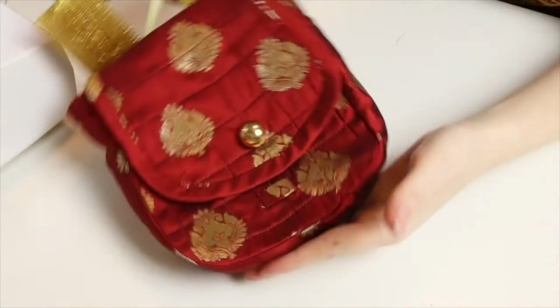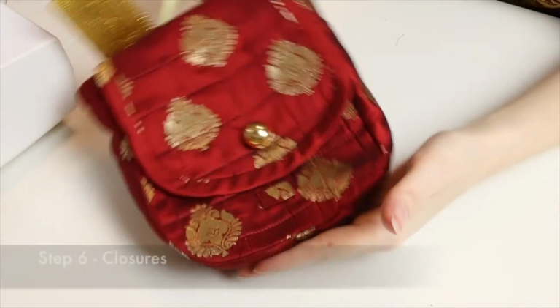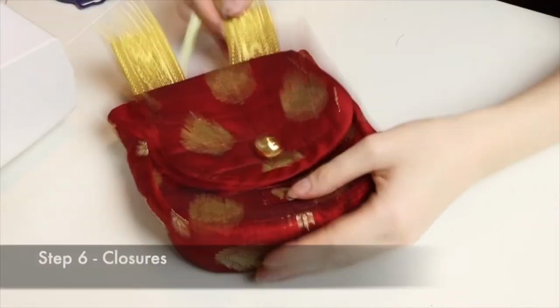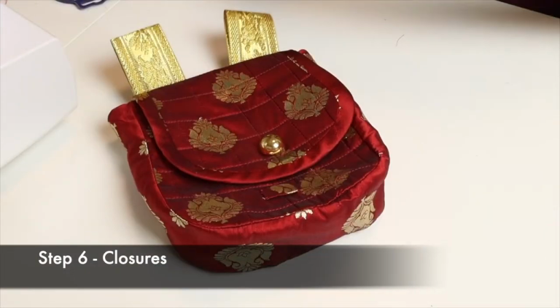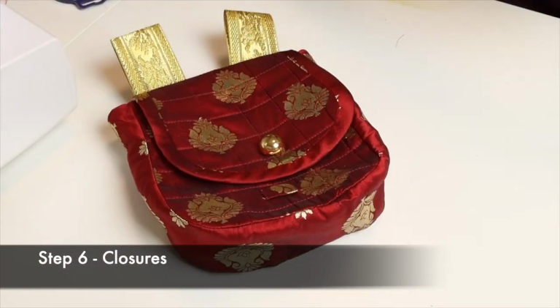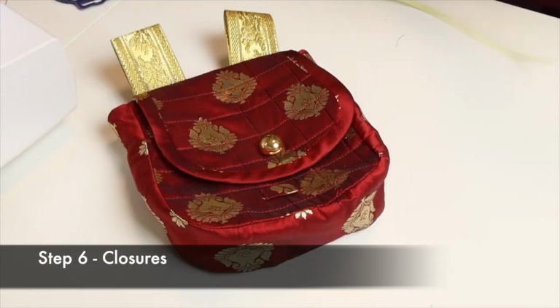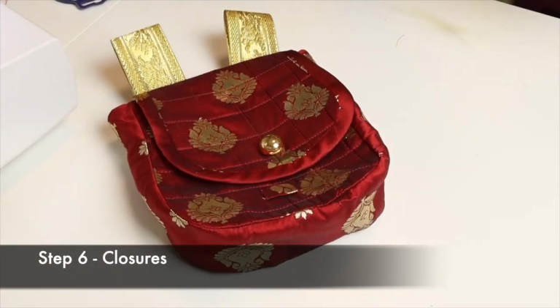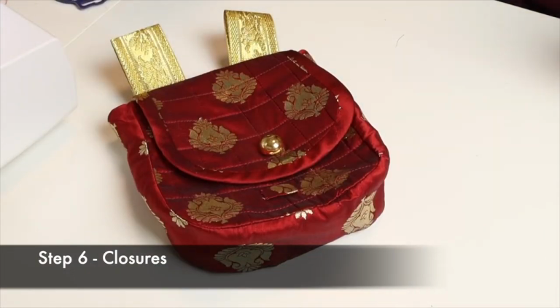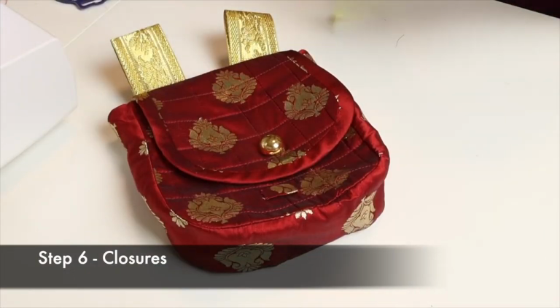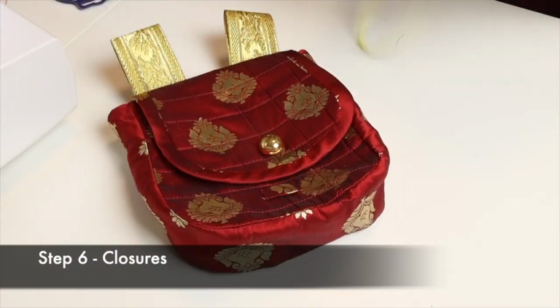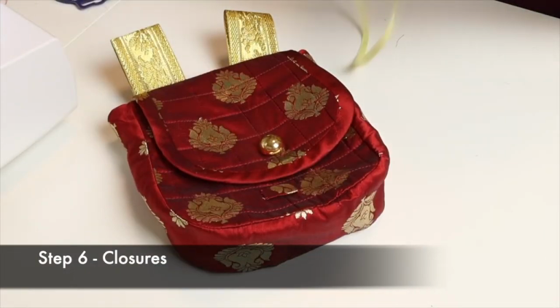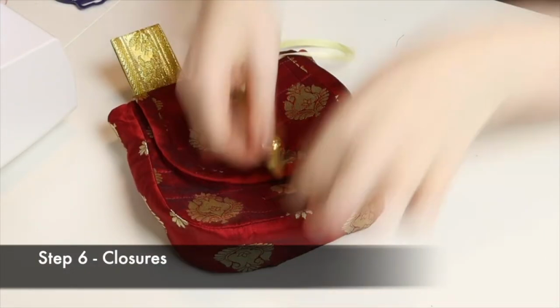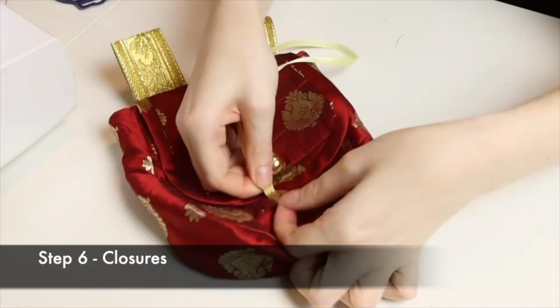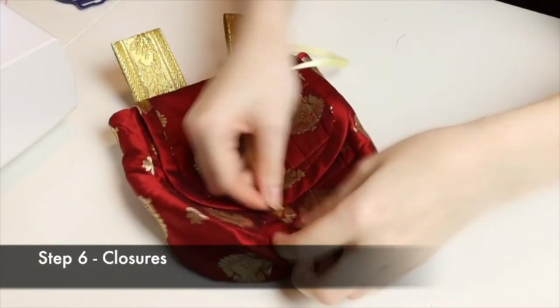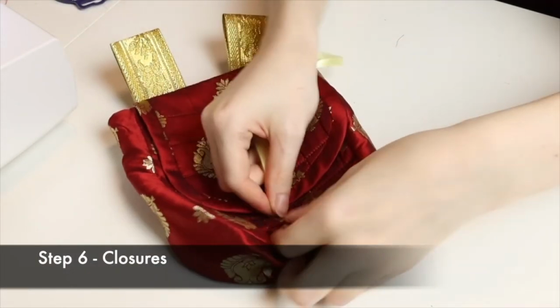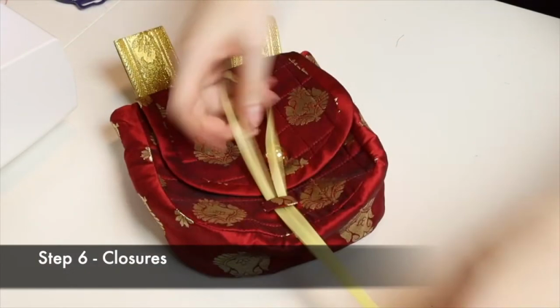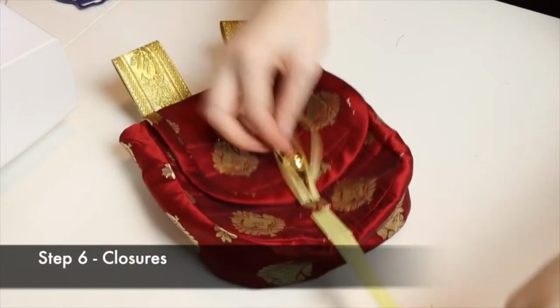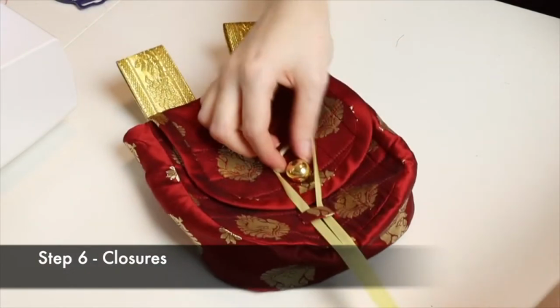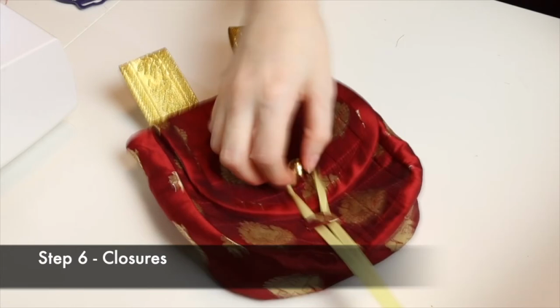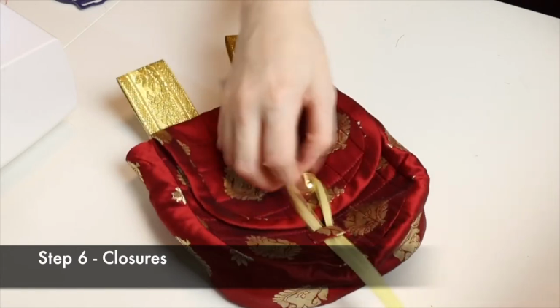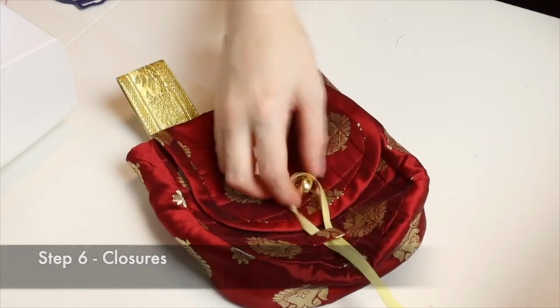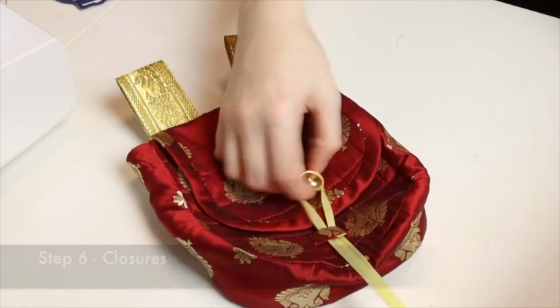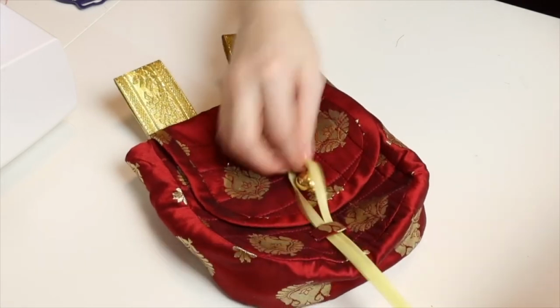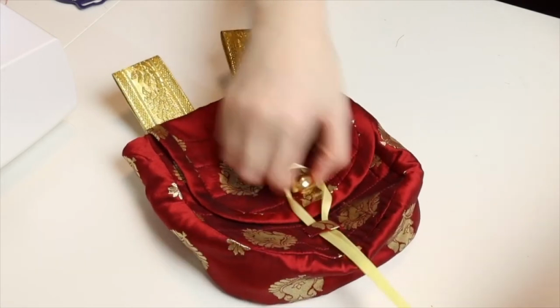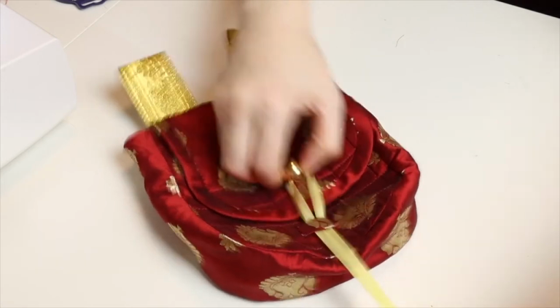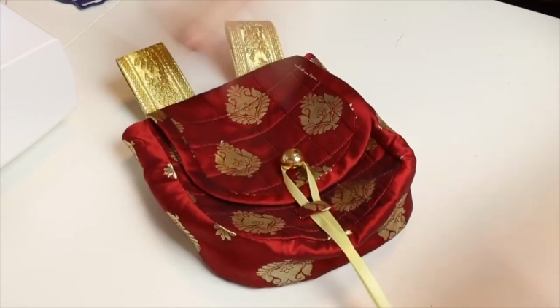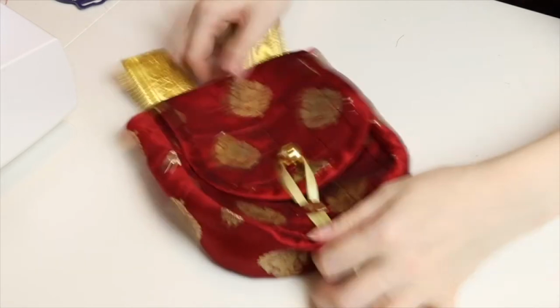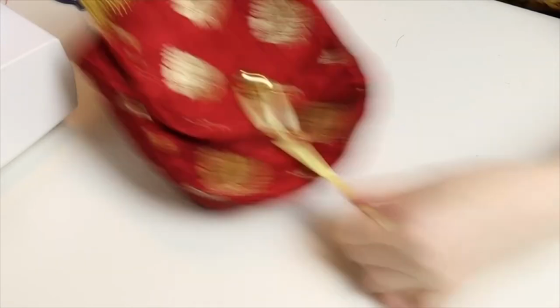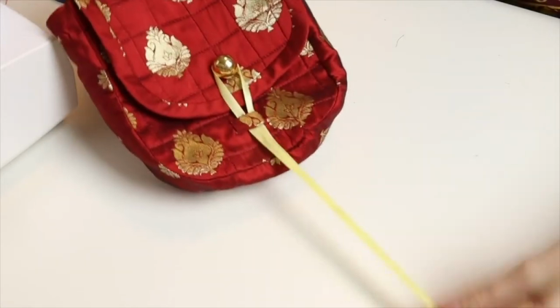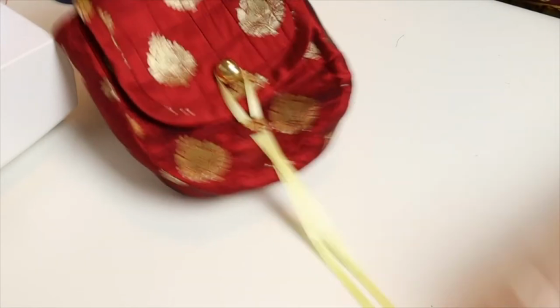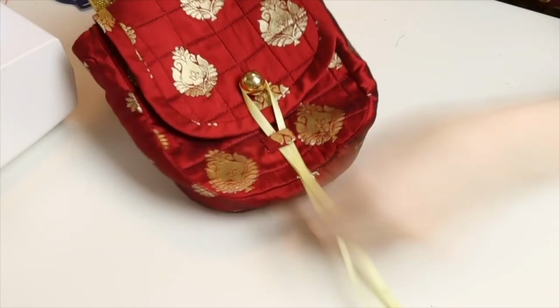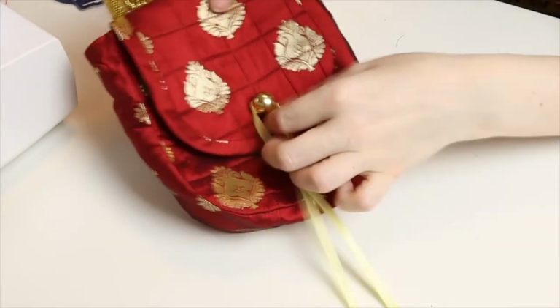Fold a length of ribbon in half and pass it through the runner of the square bag. This is your closure, and the square bag is completed.